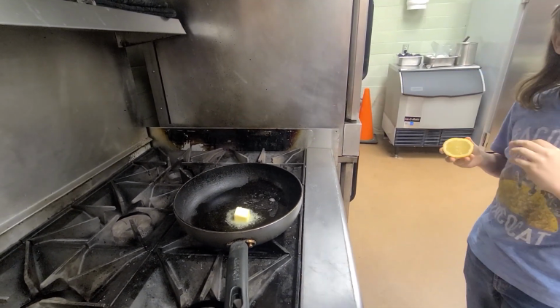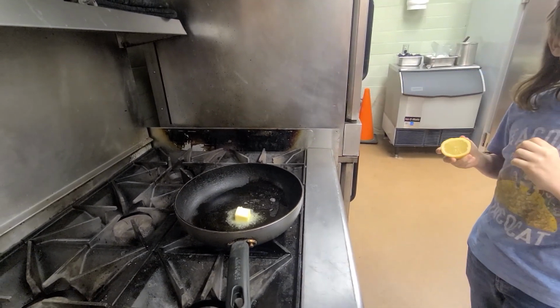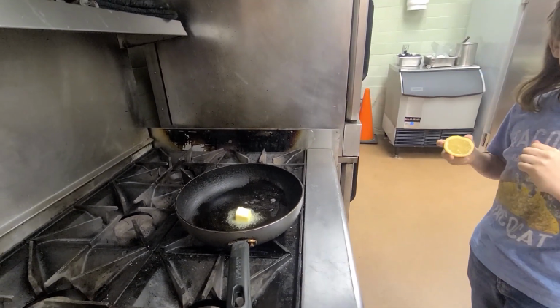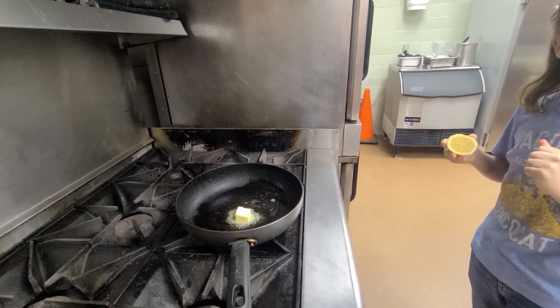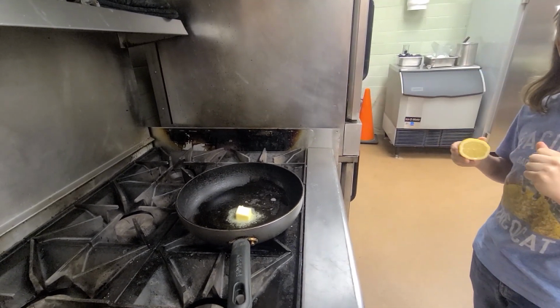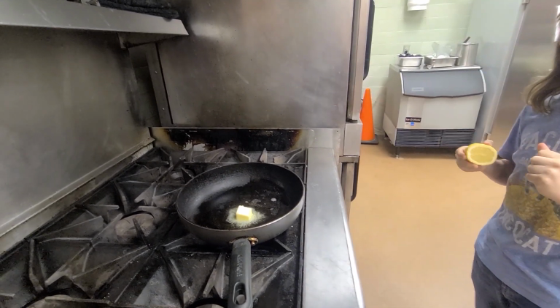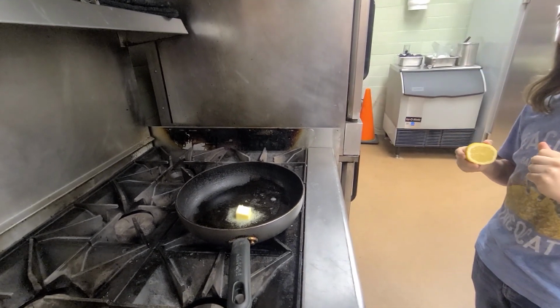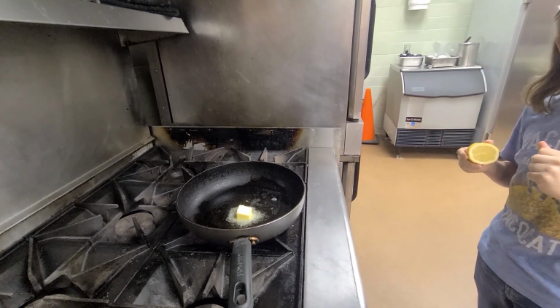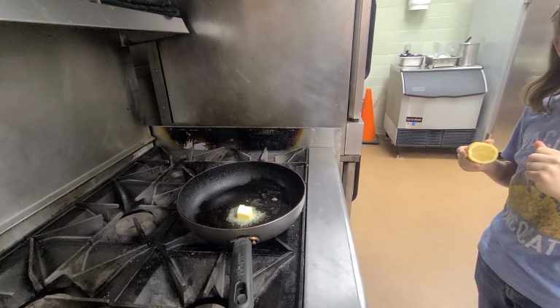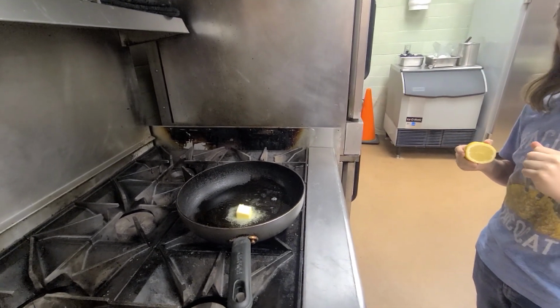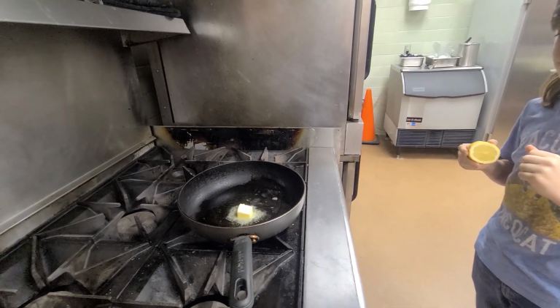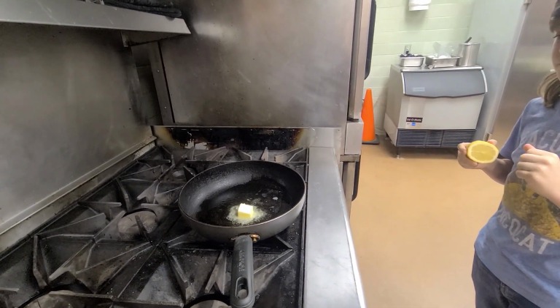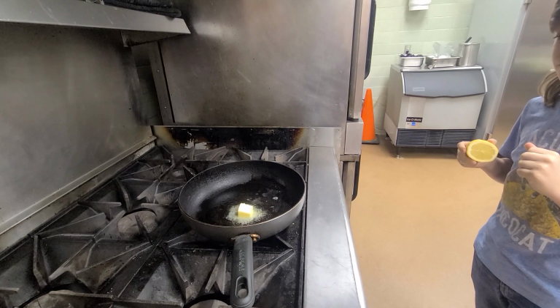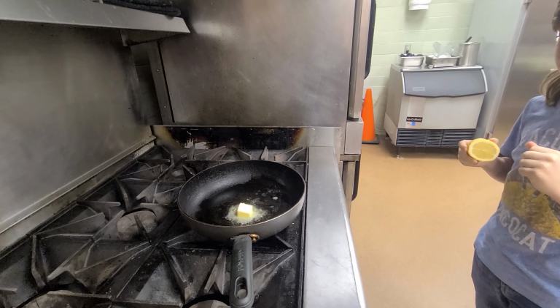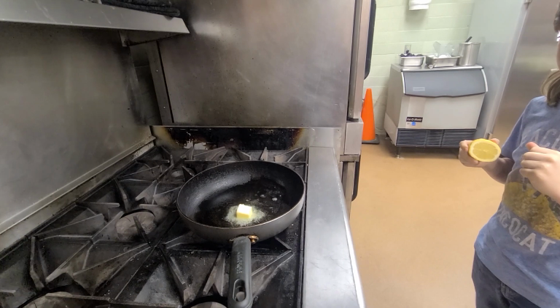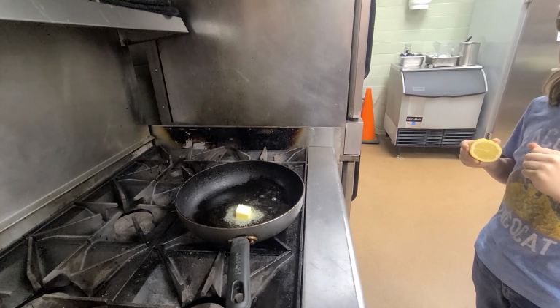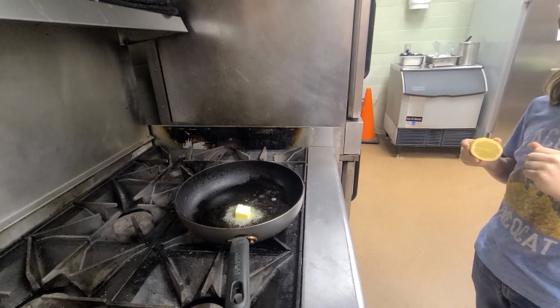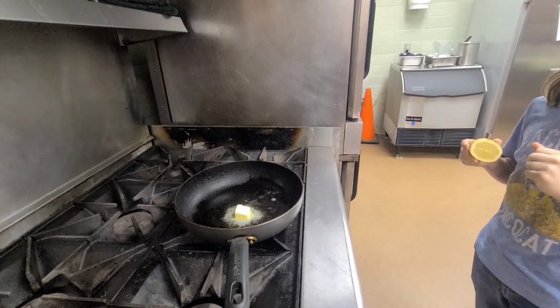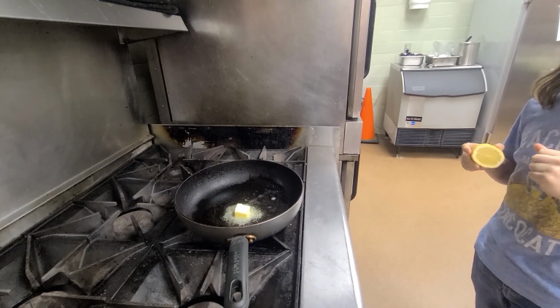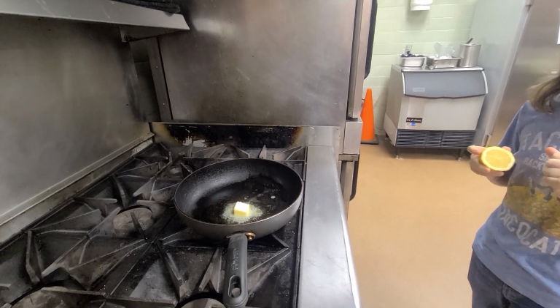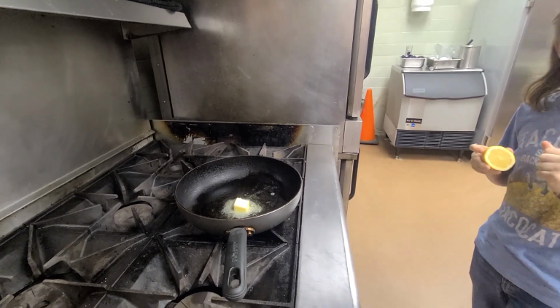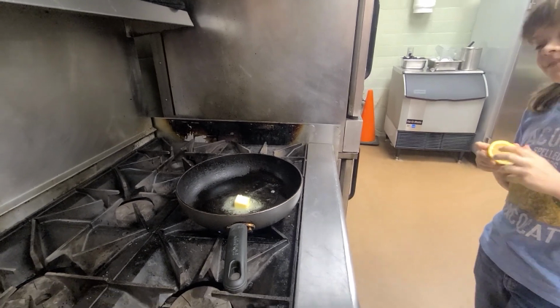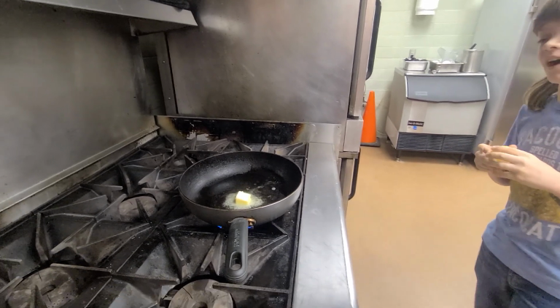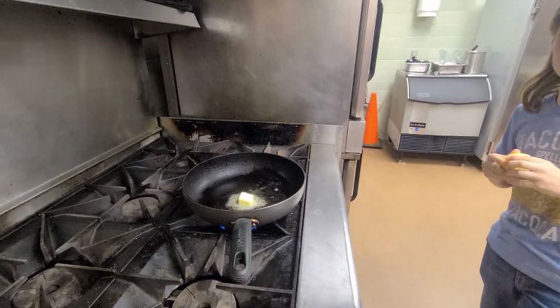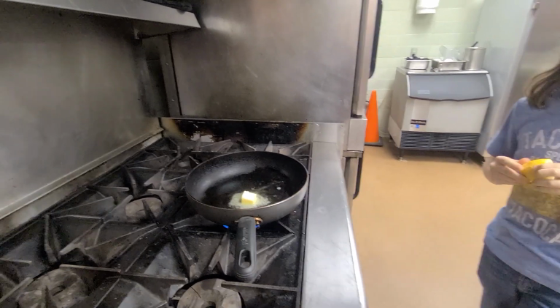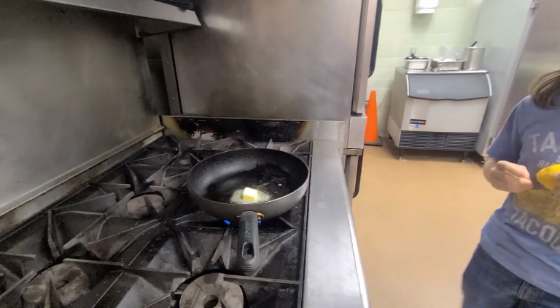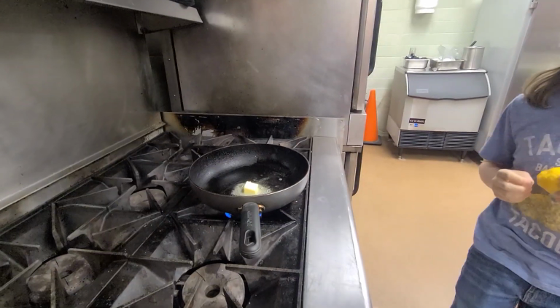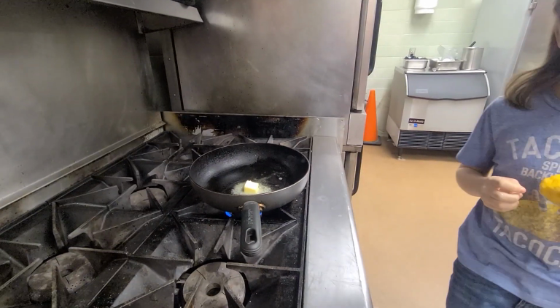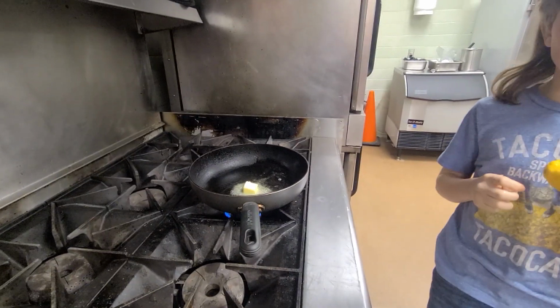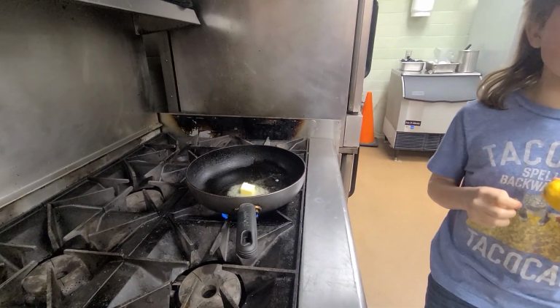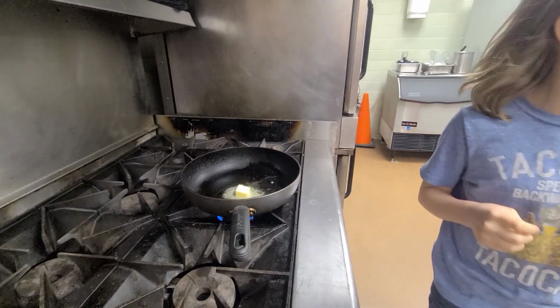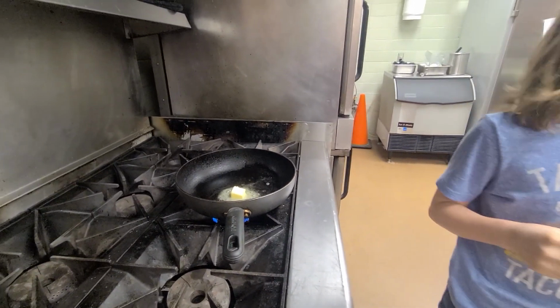So because you're squeezing lemon, you should not use cast iron, correct? Yes. Also I don't like cast iron because you can't wash it with soap.